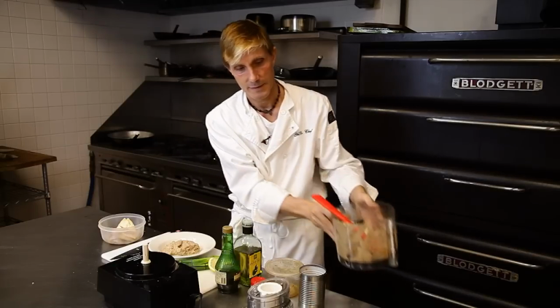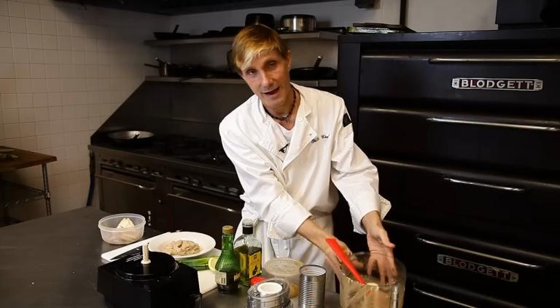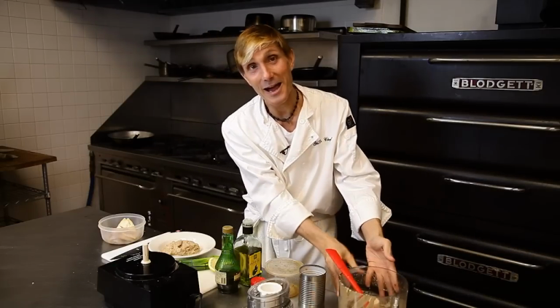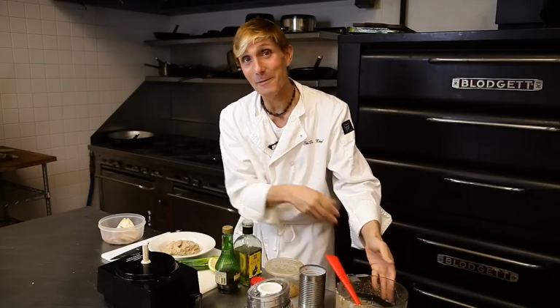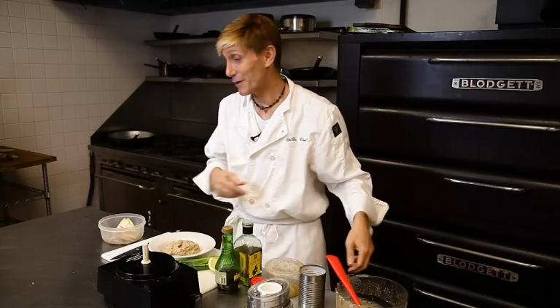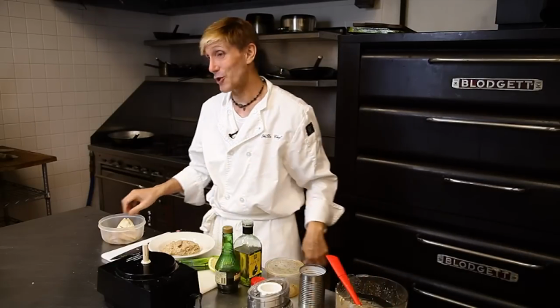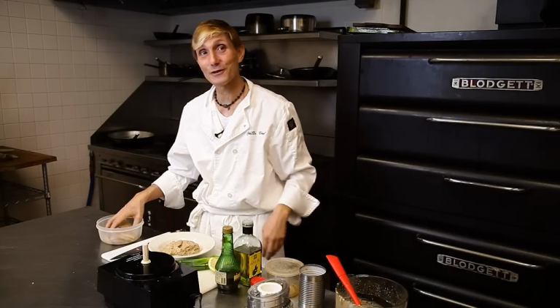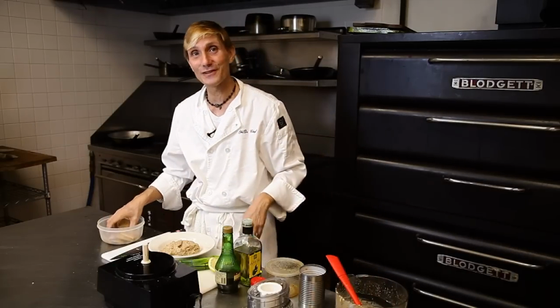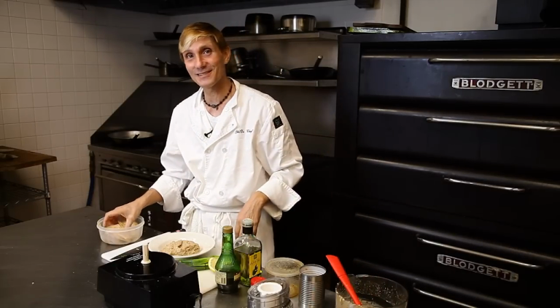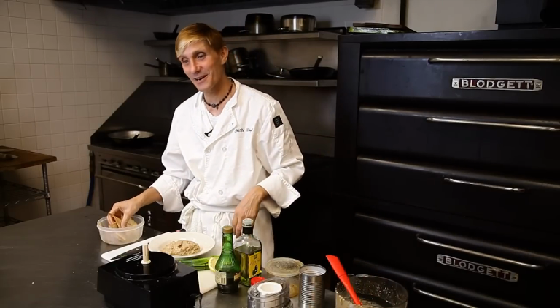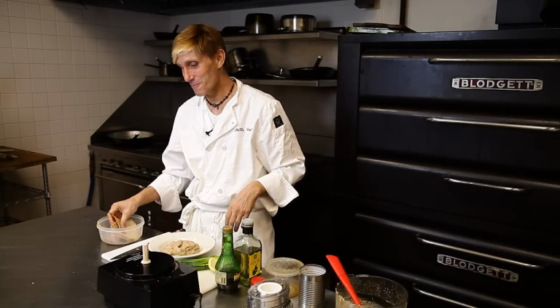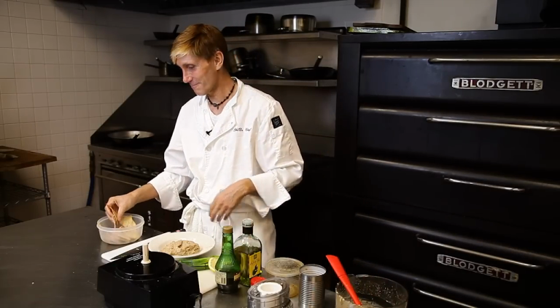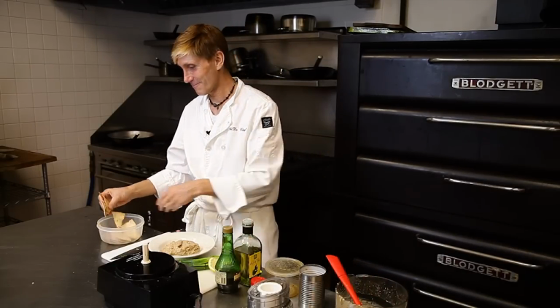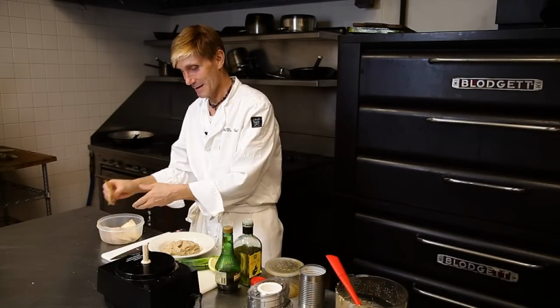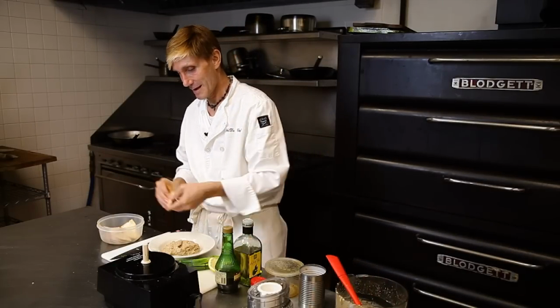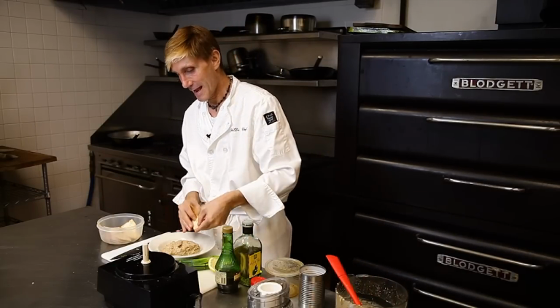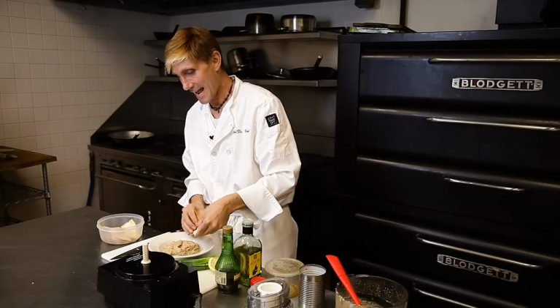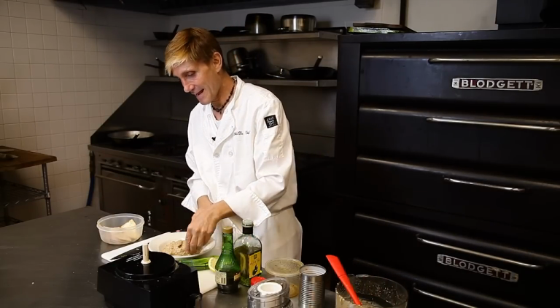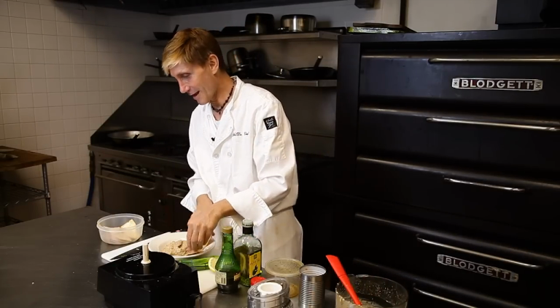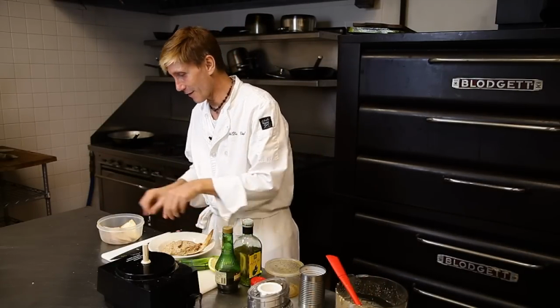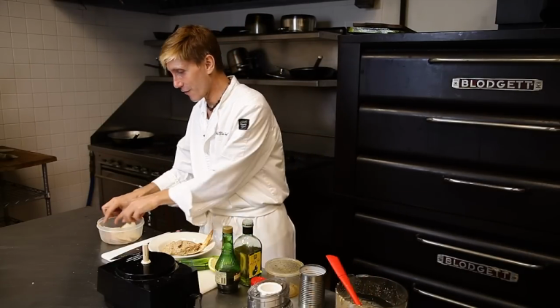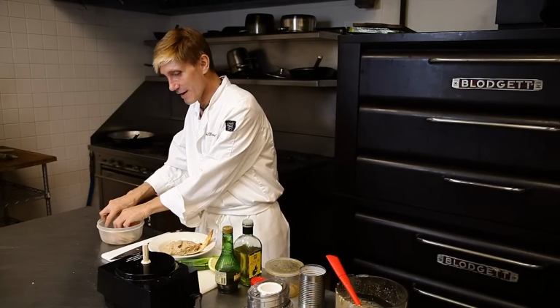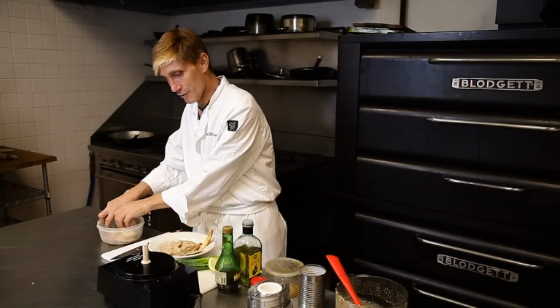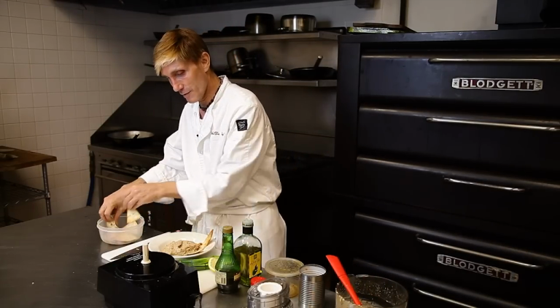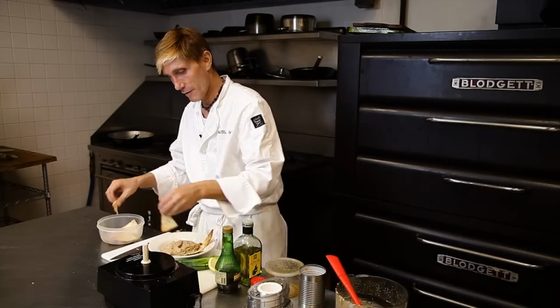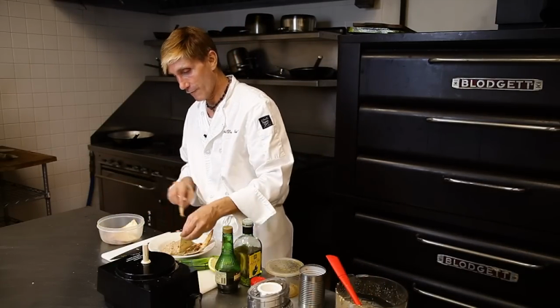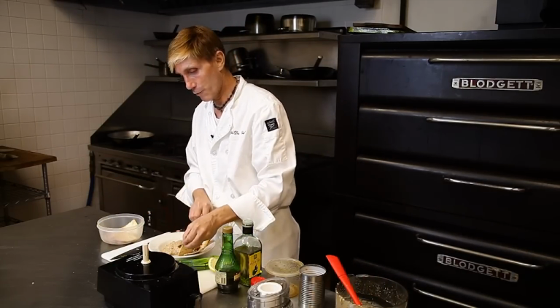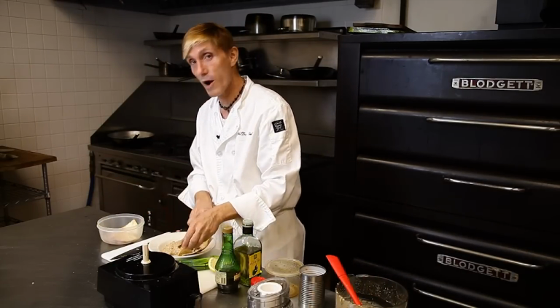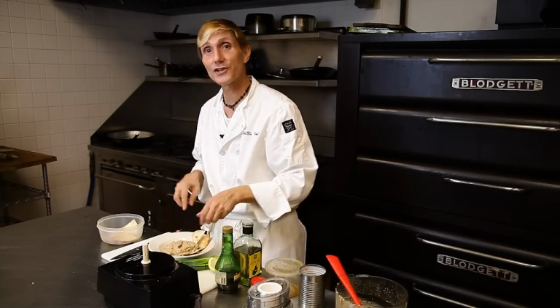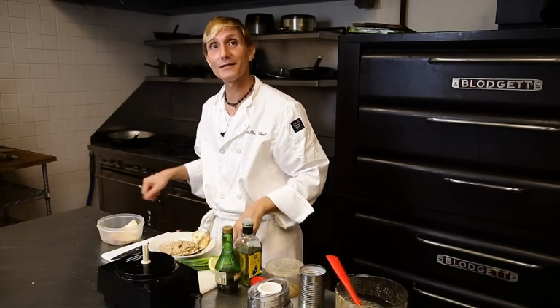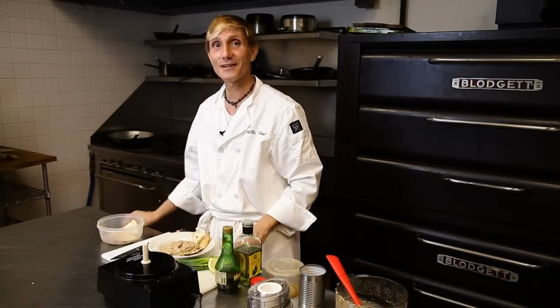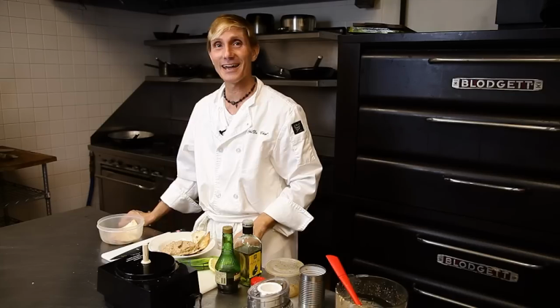I am Joseph Yacino, and I thank you for watching today.